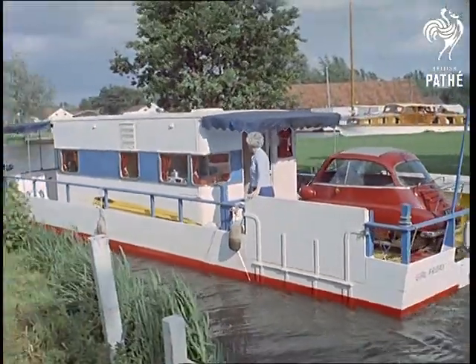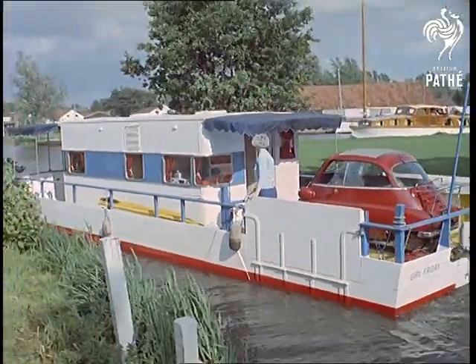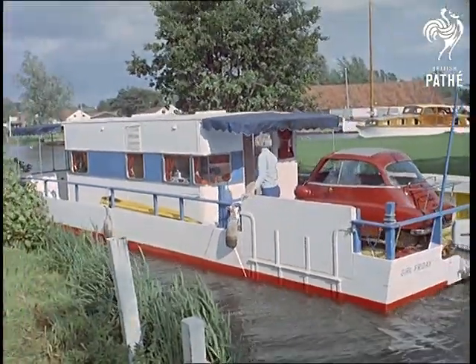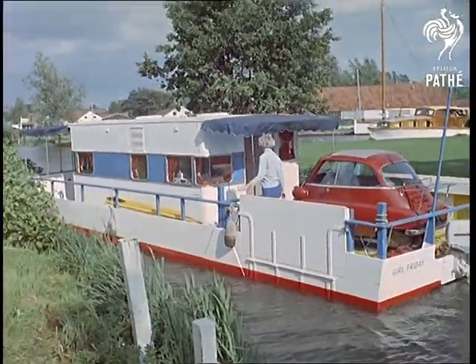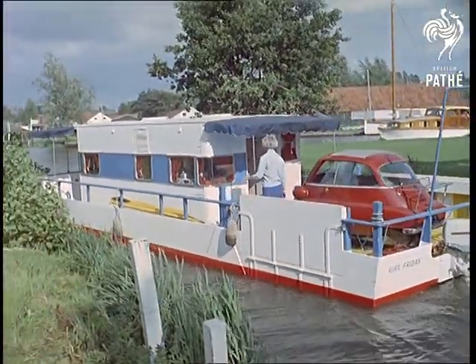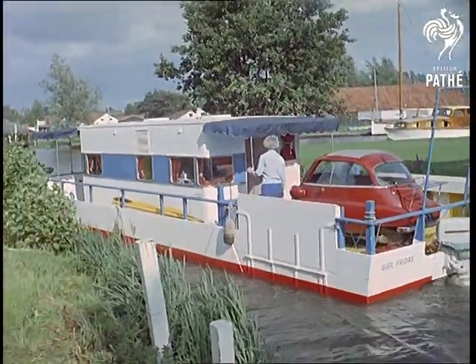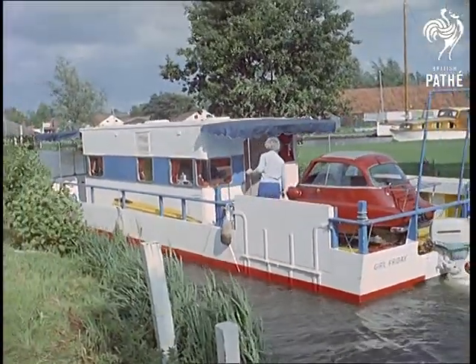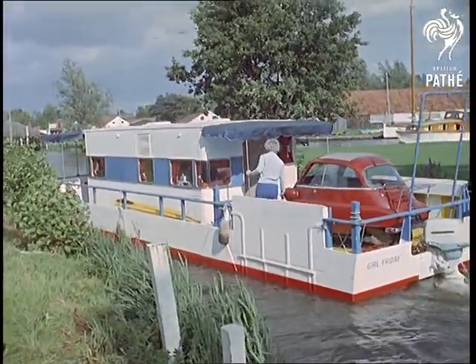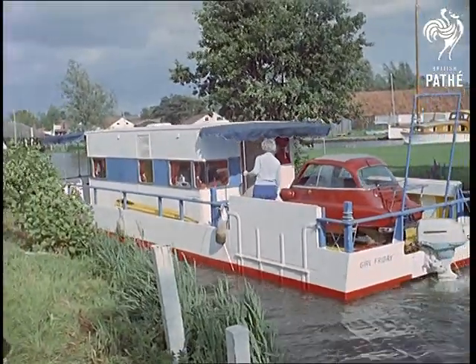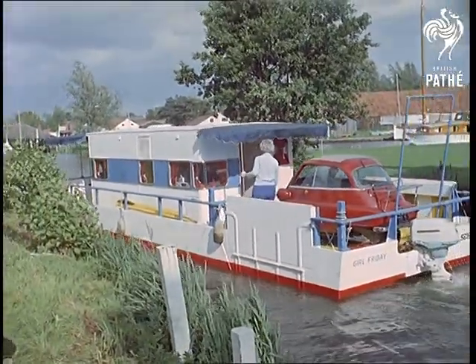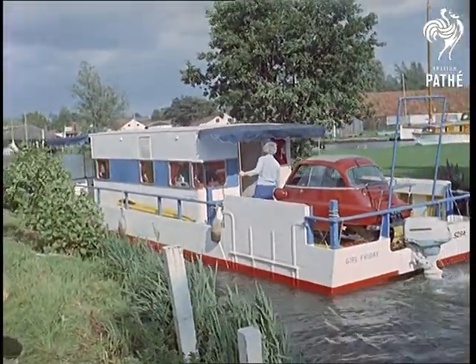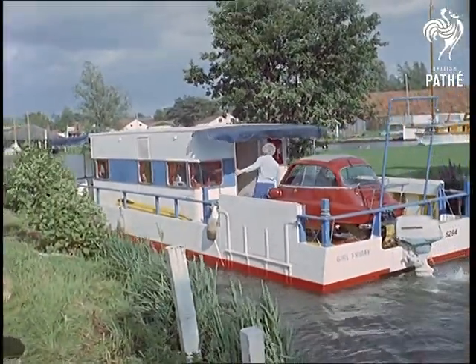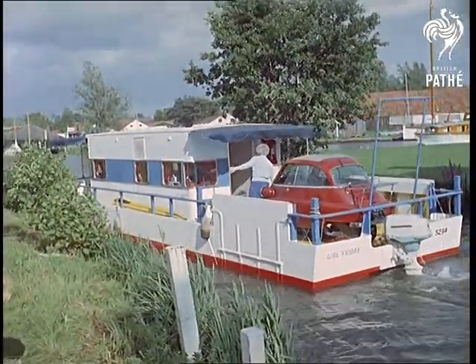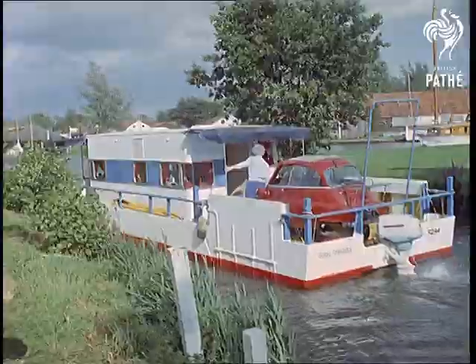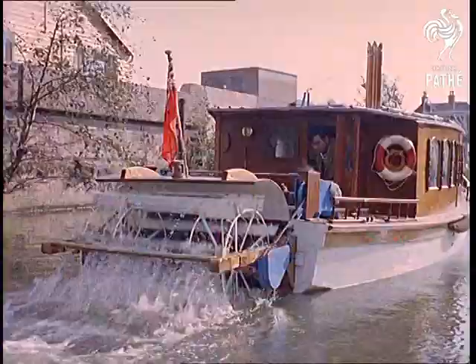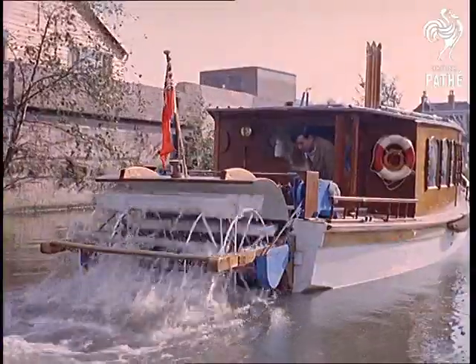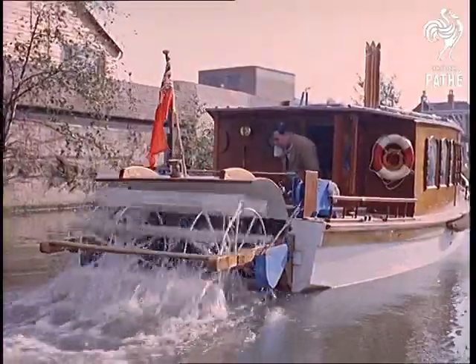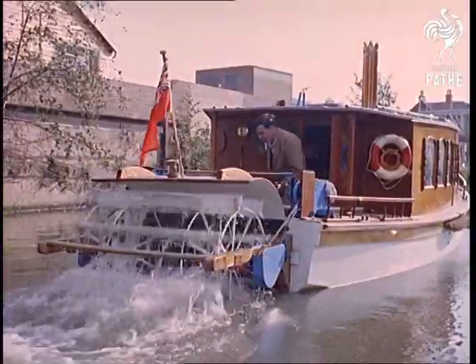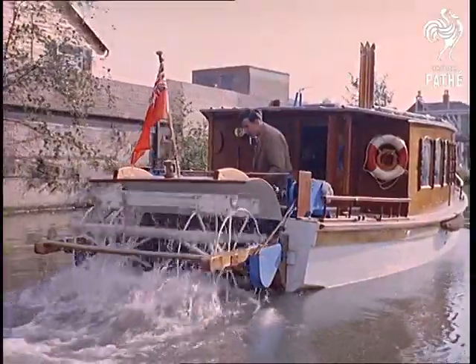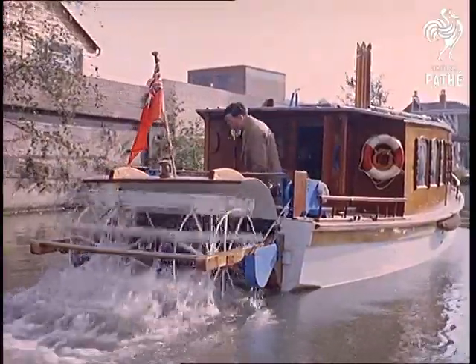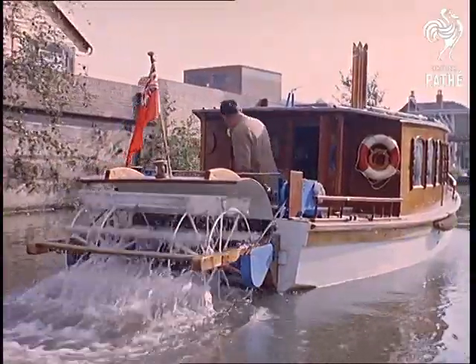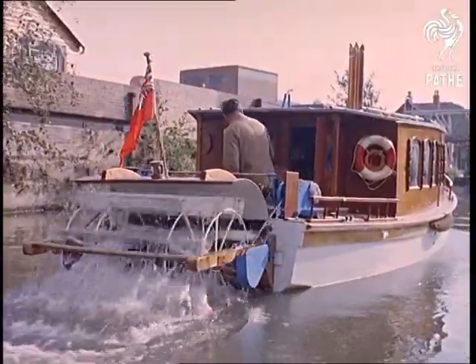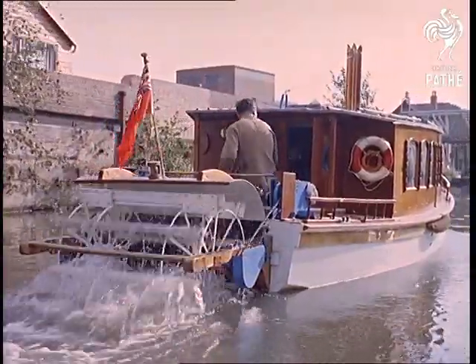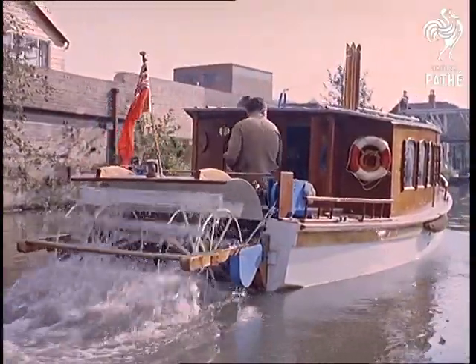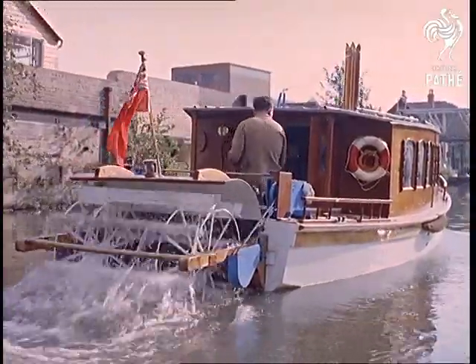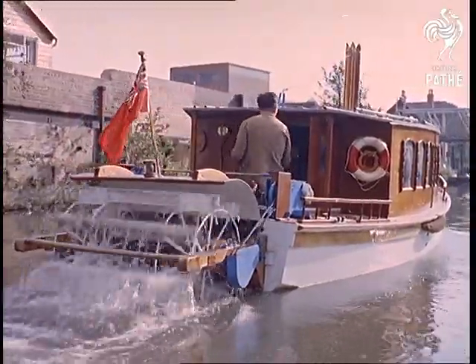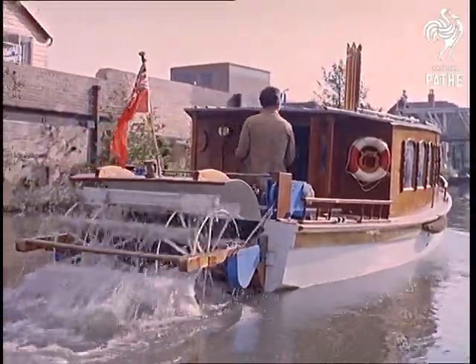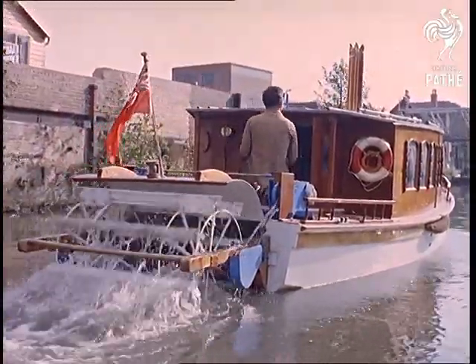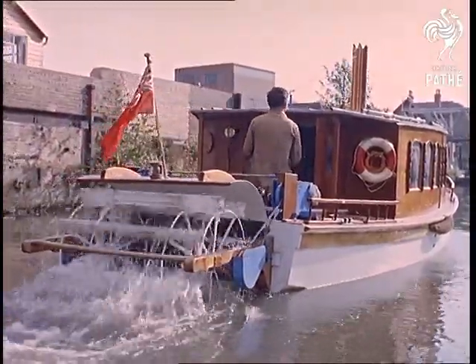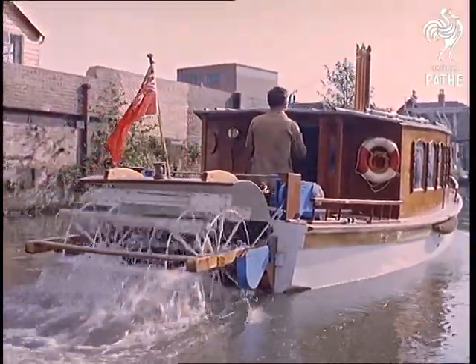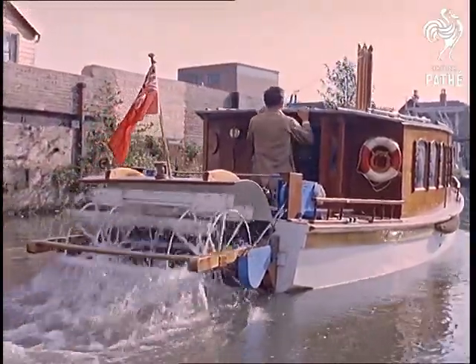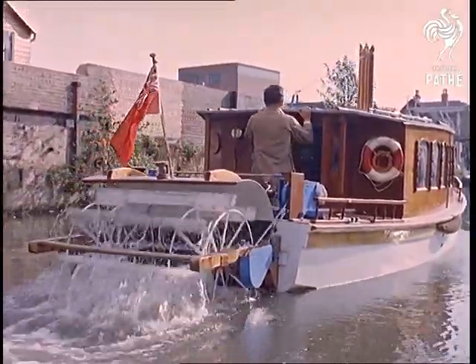Just how newfangled can you get and still share out inland waterways with such reminders as this of the romantic past?